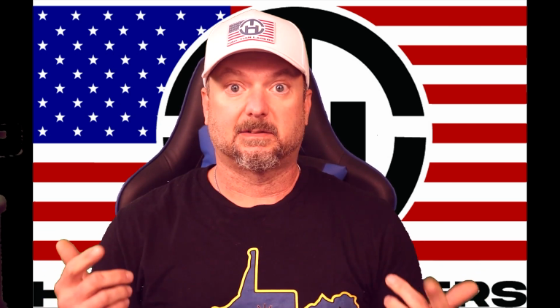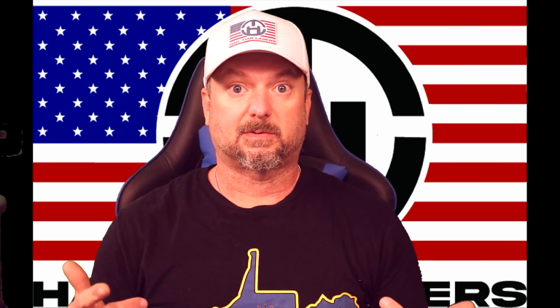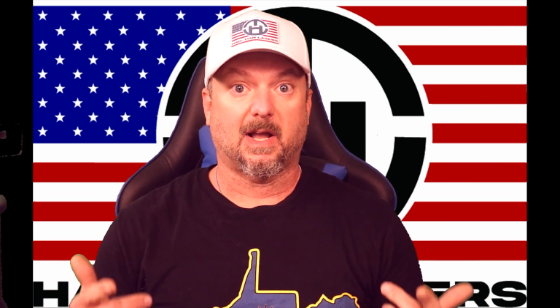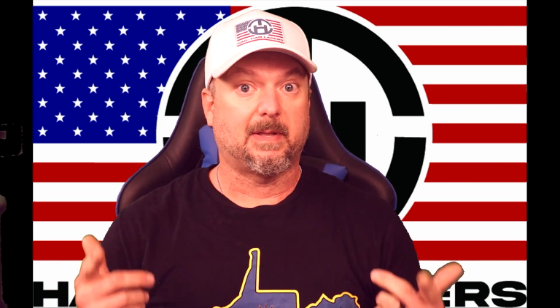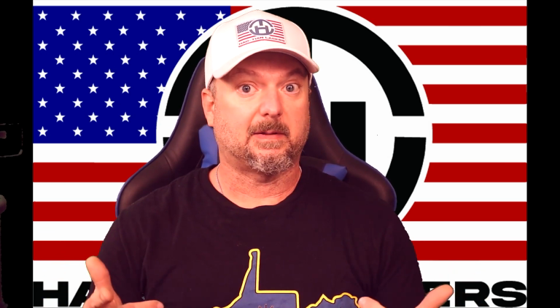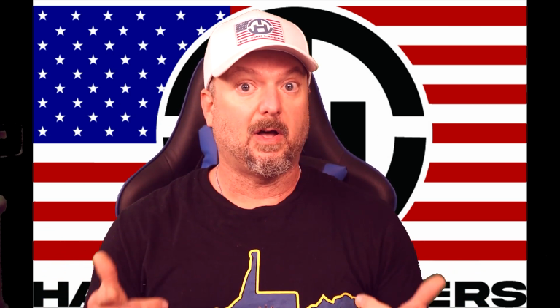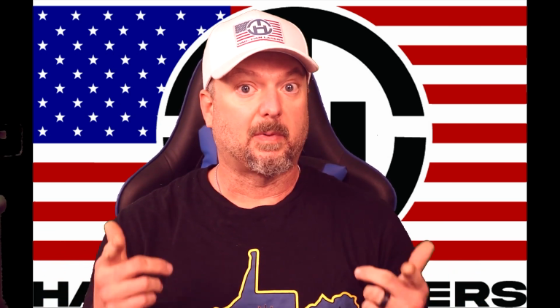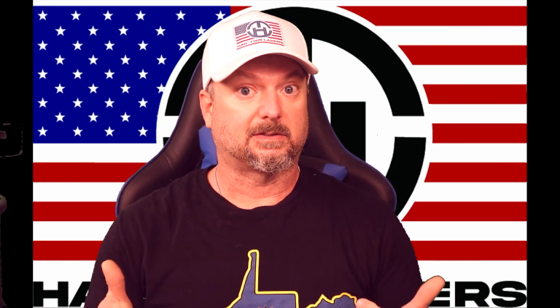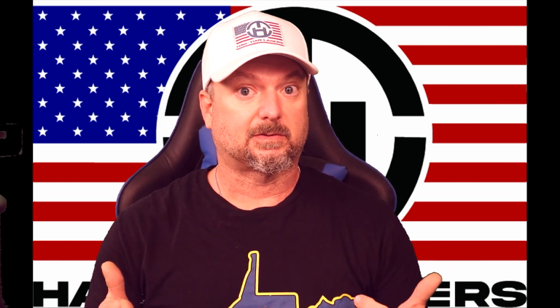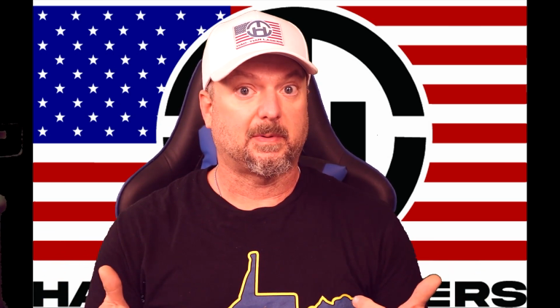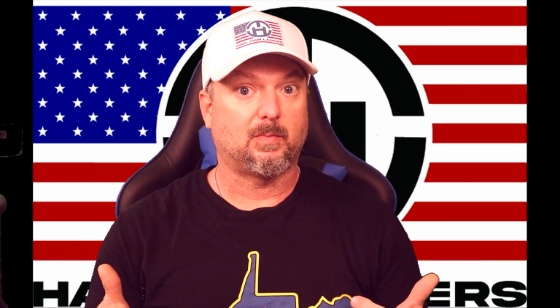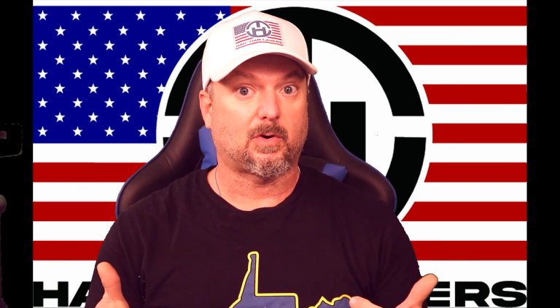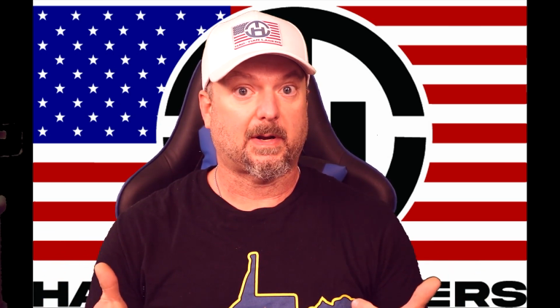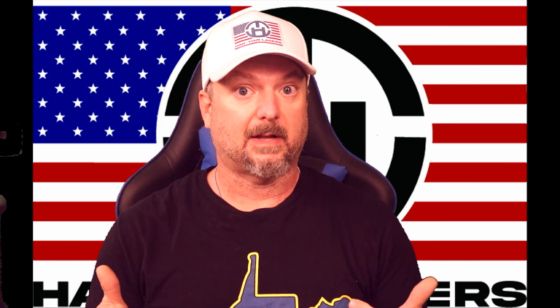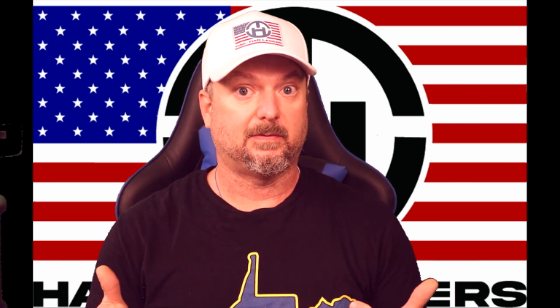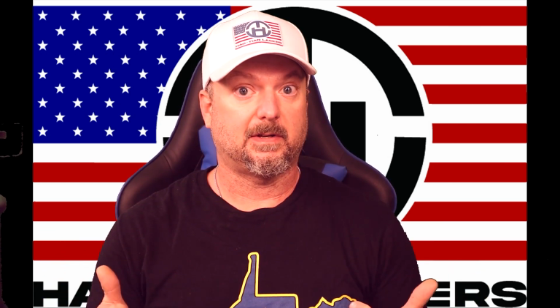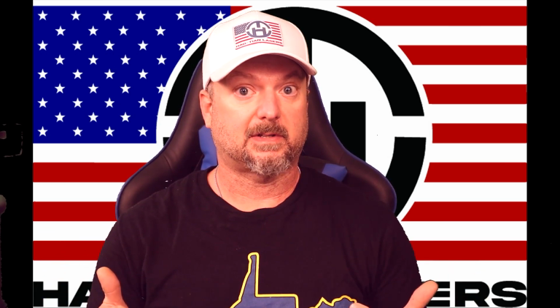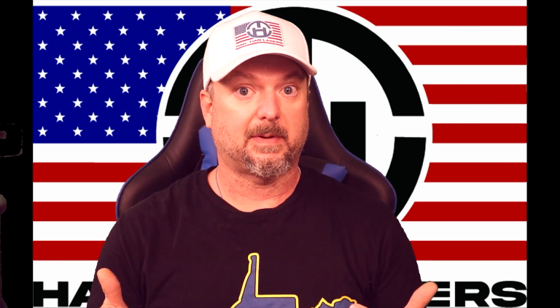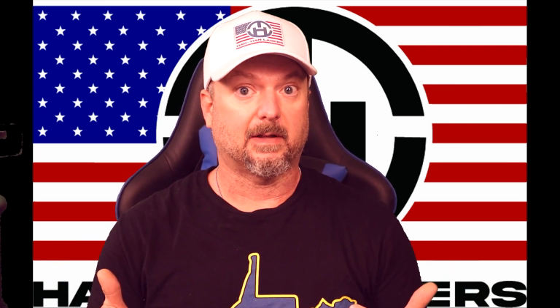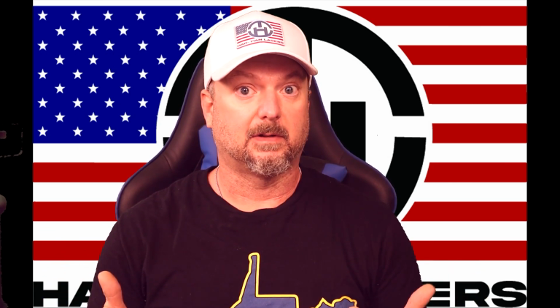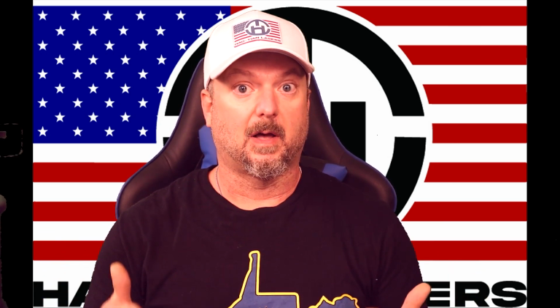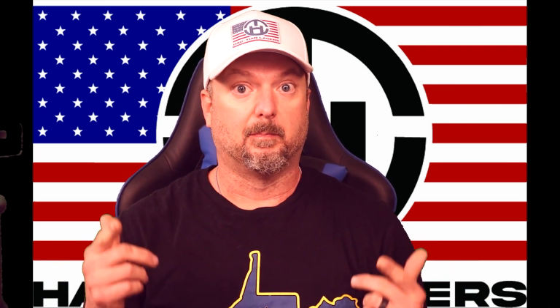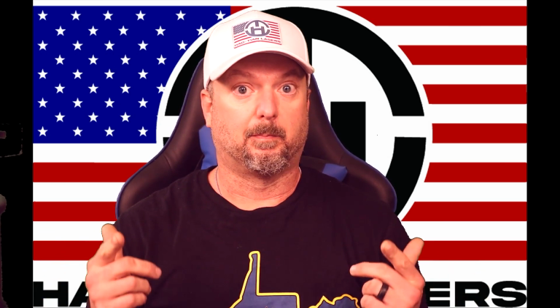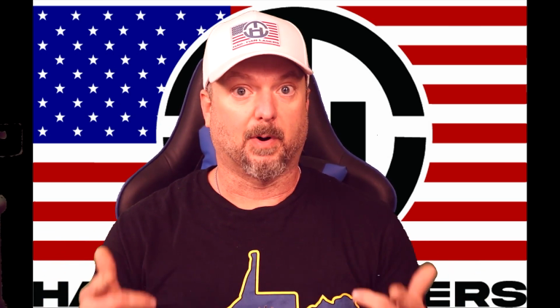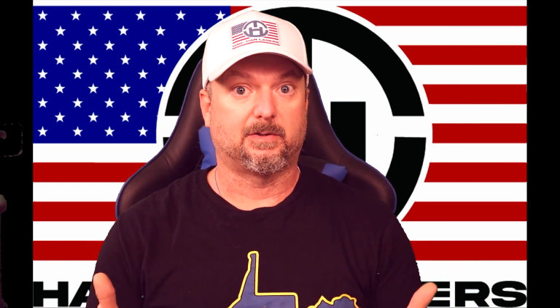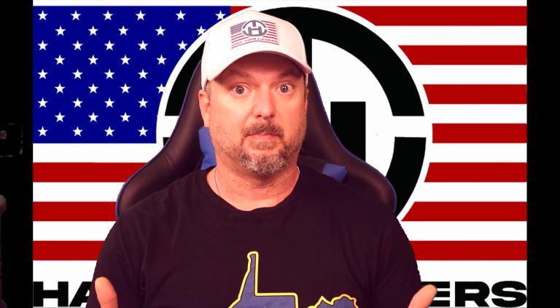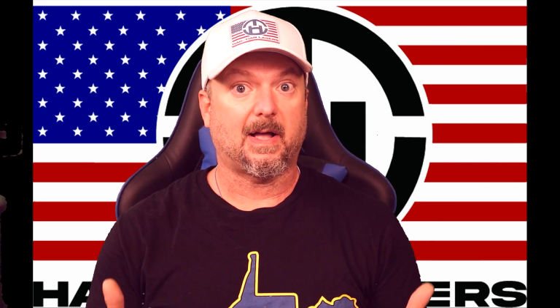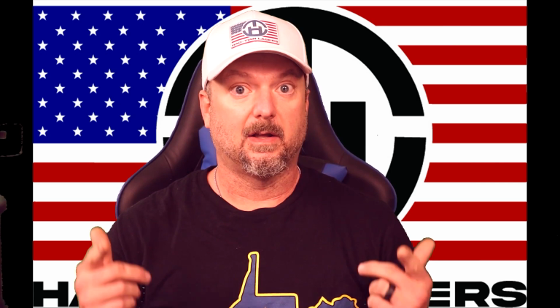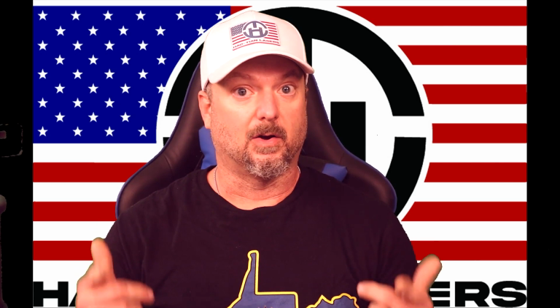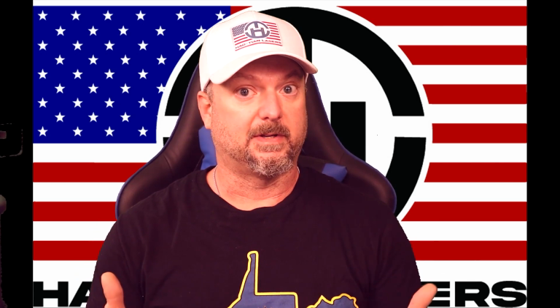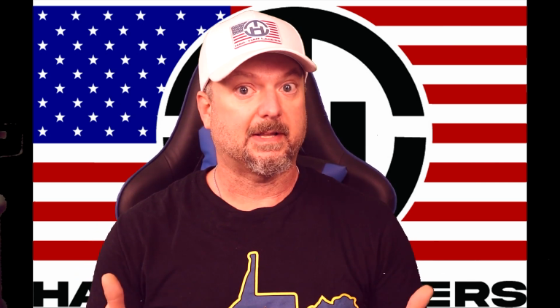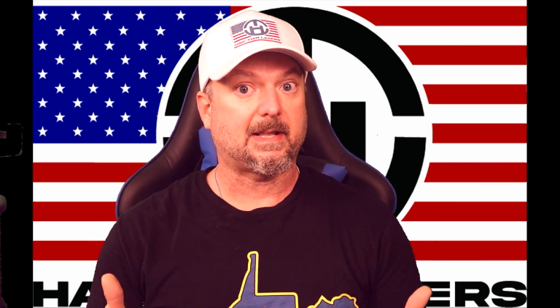Like, subscribe, and hit the bell because there are going to be more quick how-to videos coming out, brought to you by Hotian Laser.